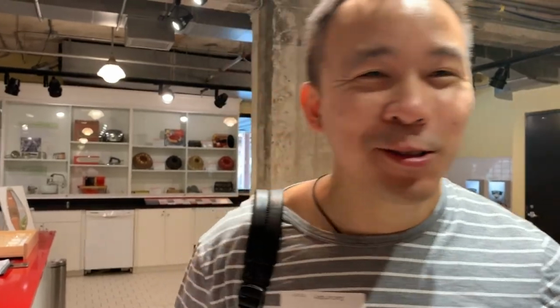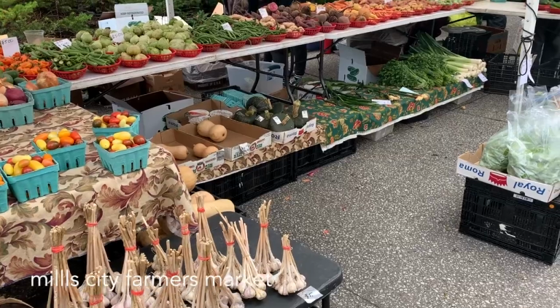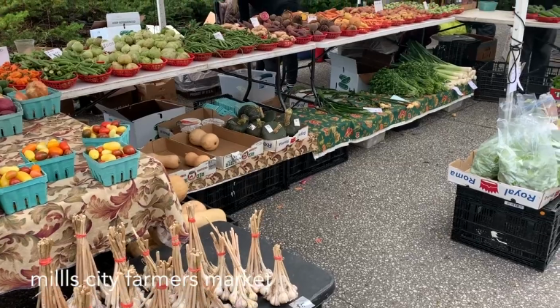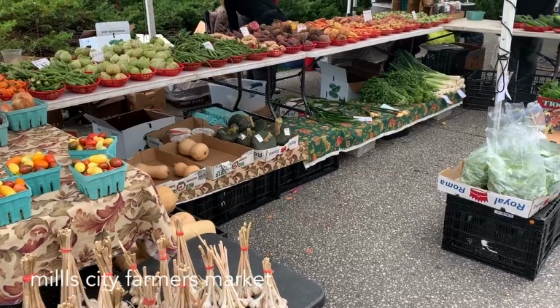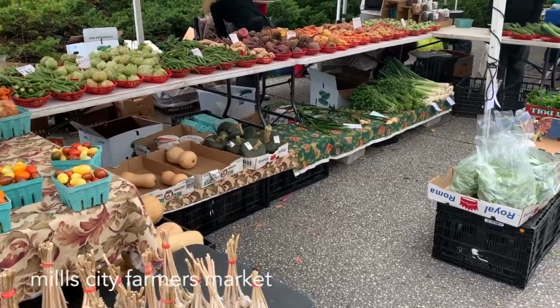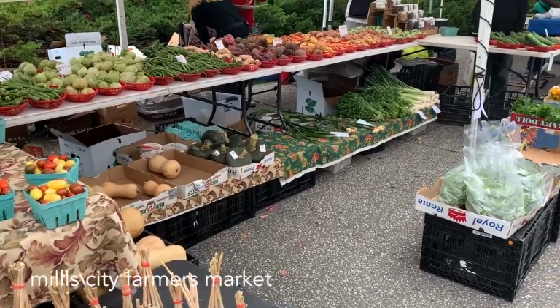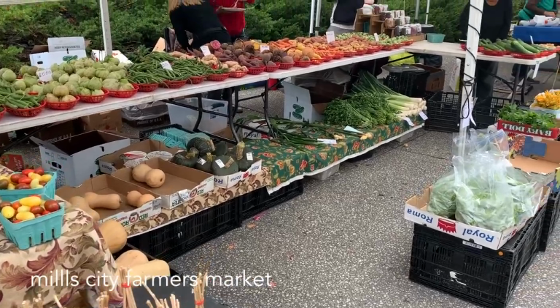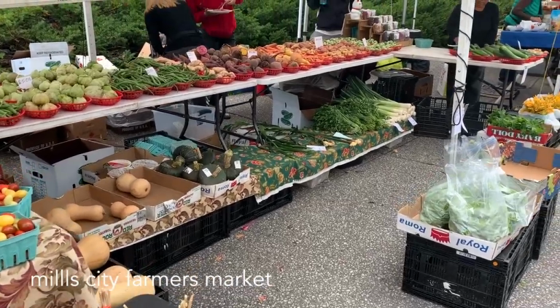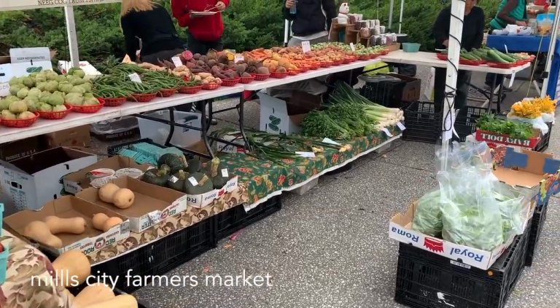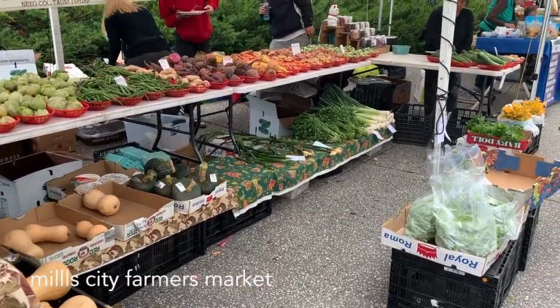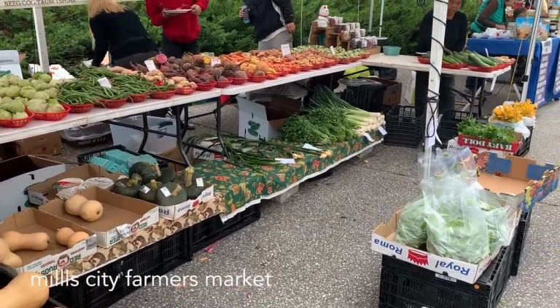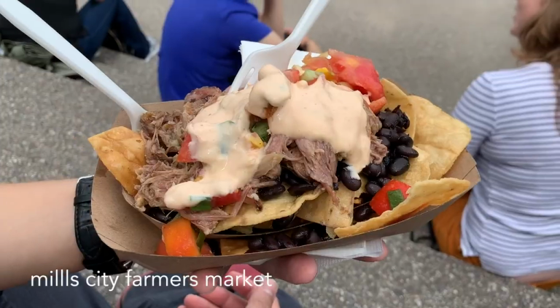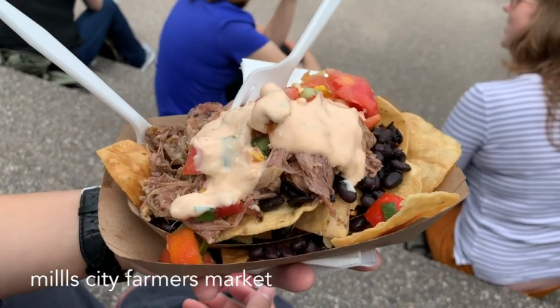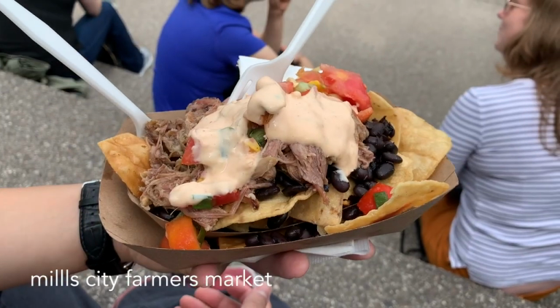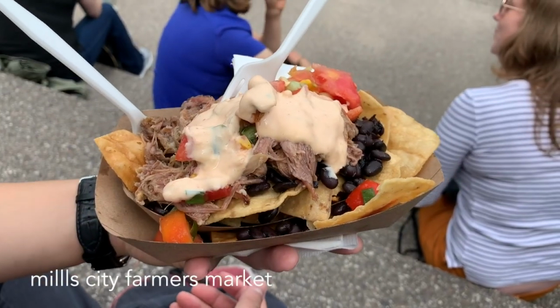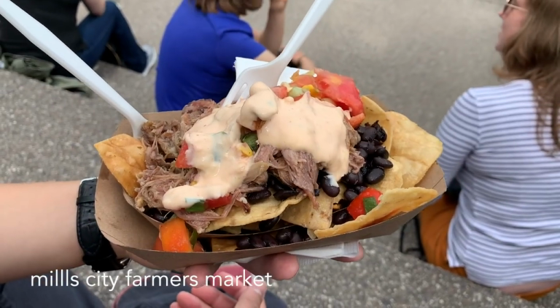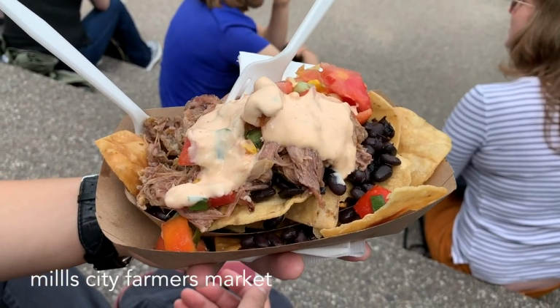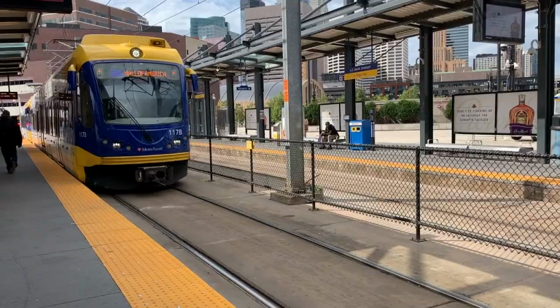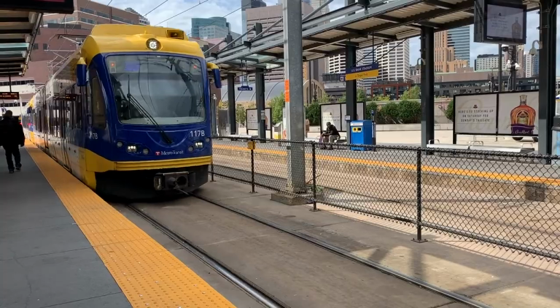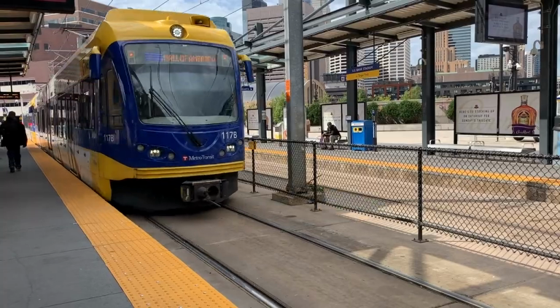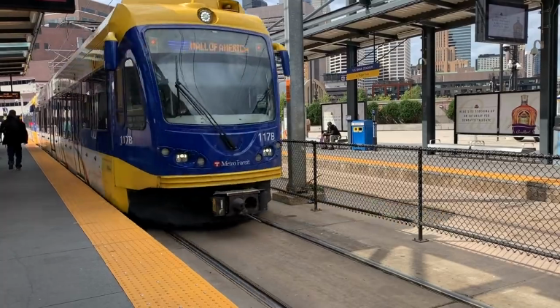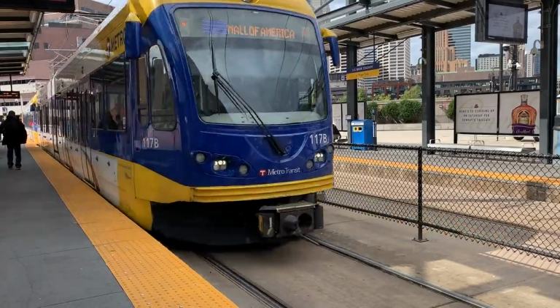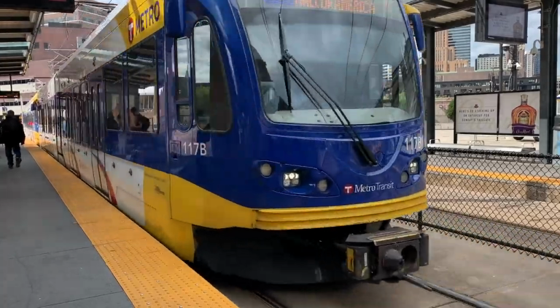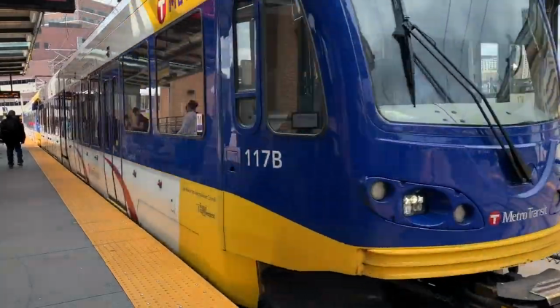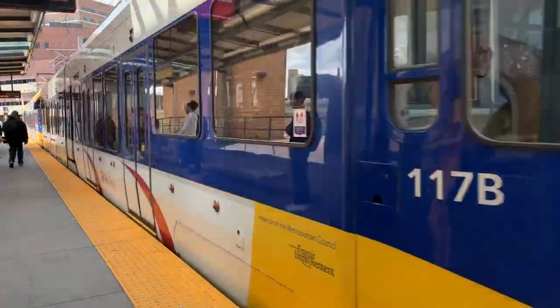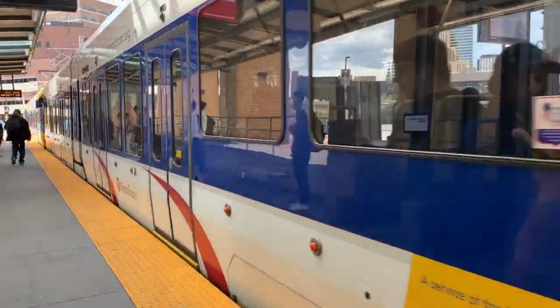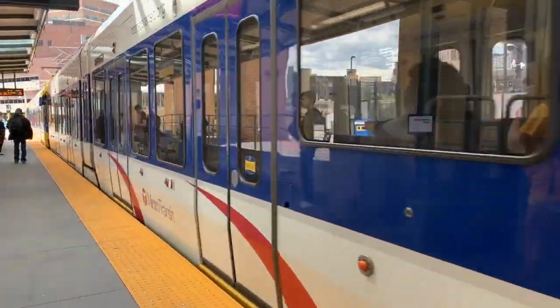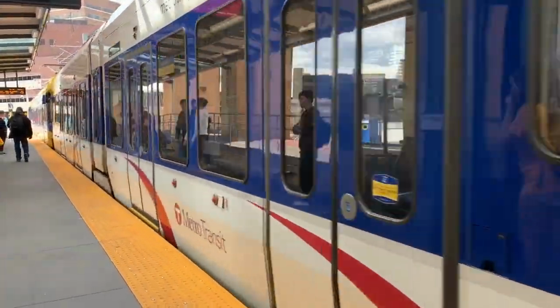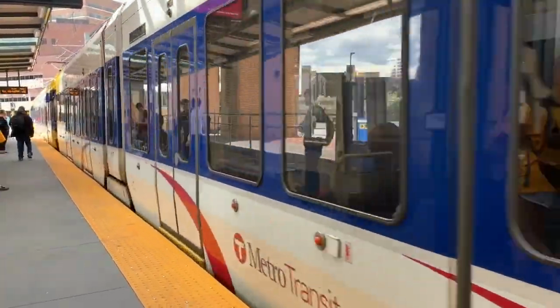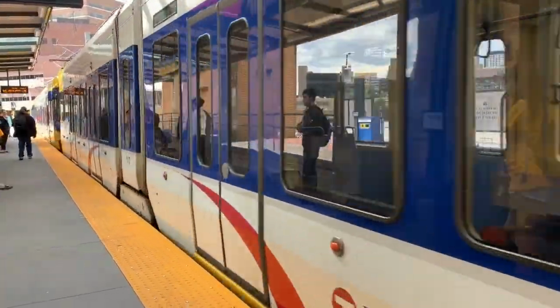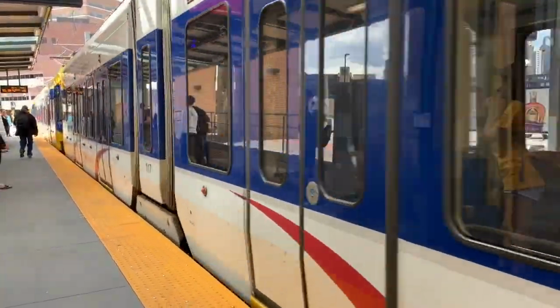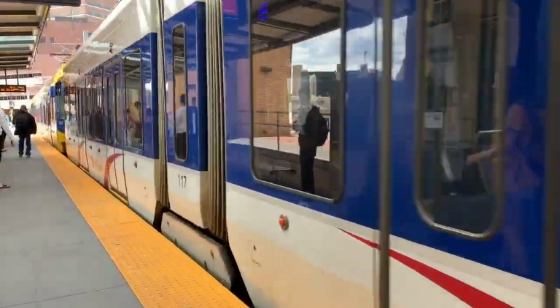On Saturdays, they host a farmer's market, so we stopped by for a quick snack before taking the train to Minnehaha Park. The weather was really perfect on this day.